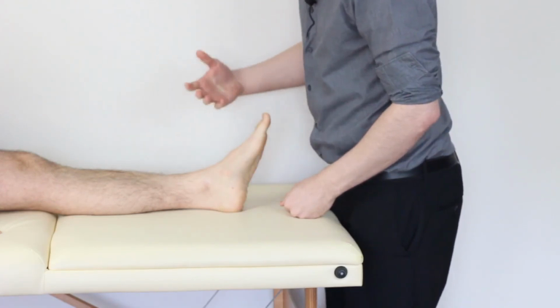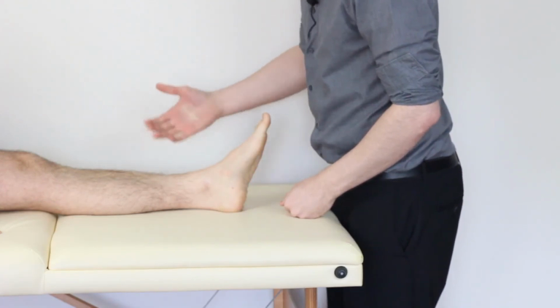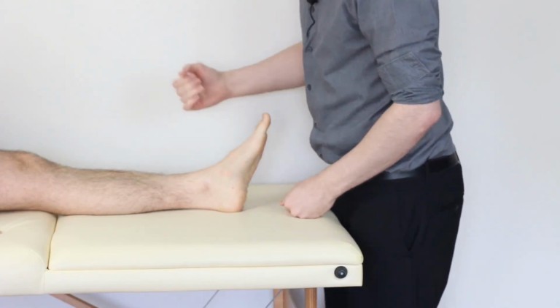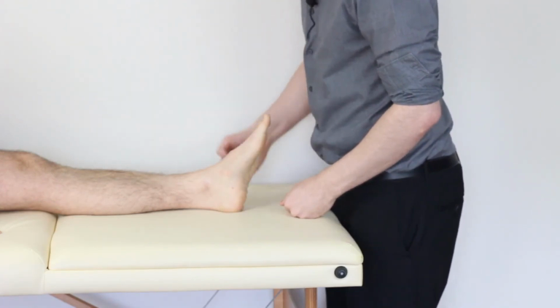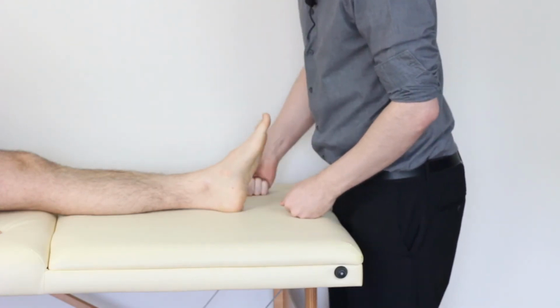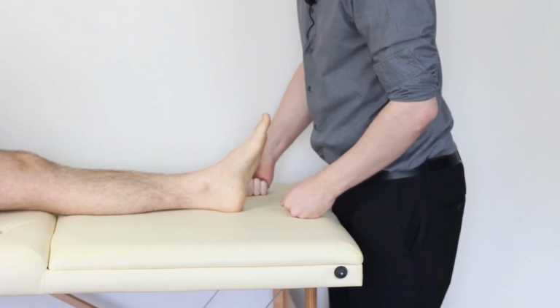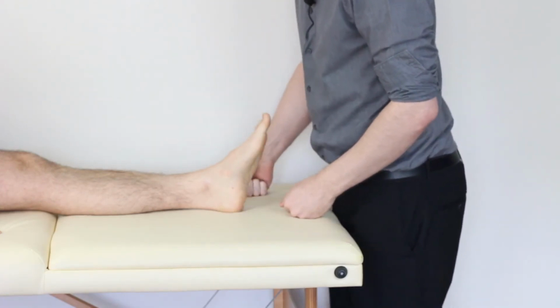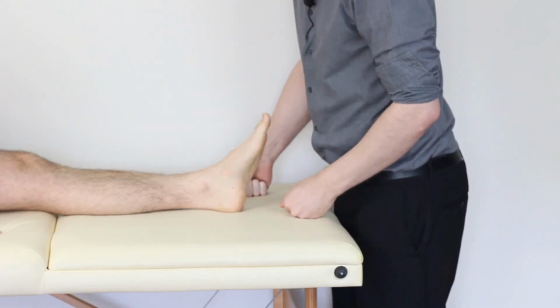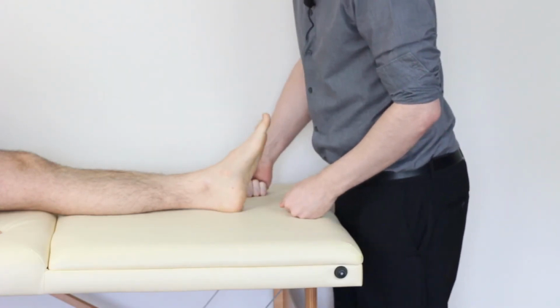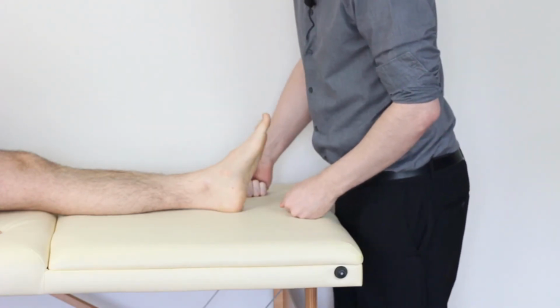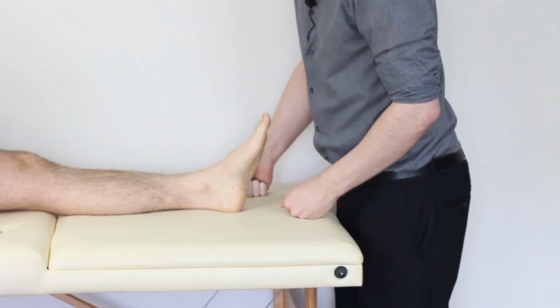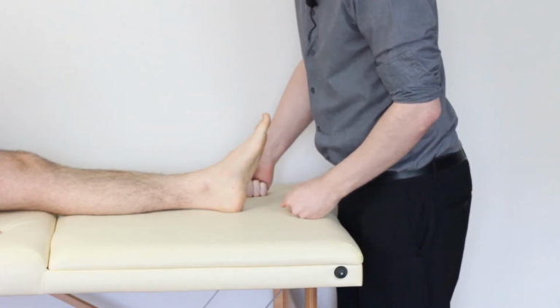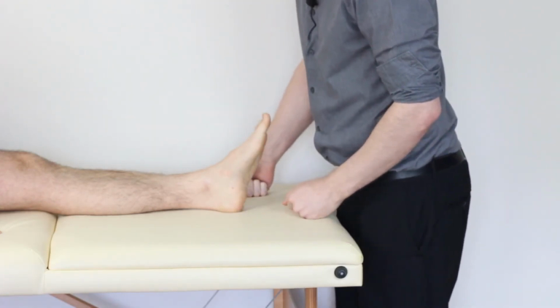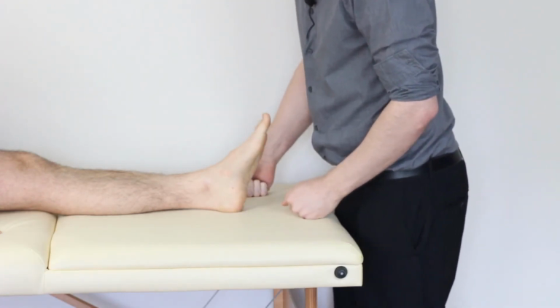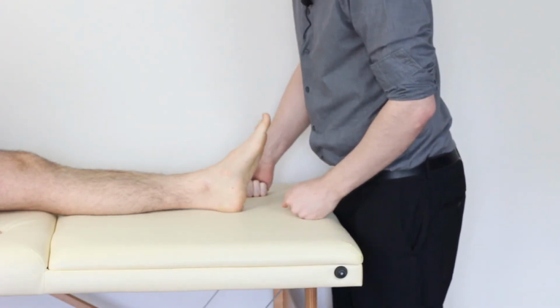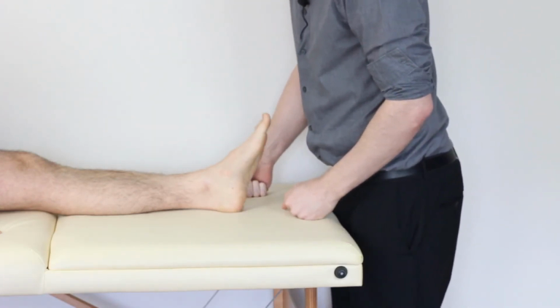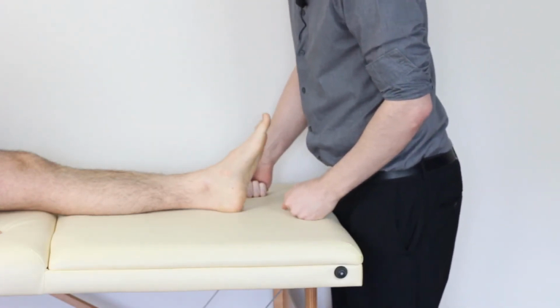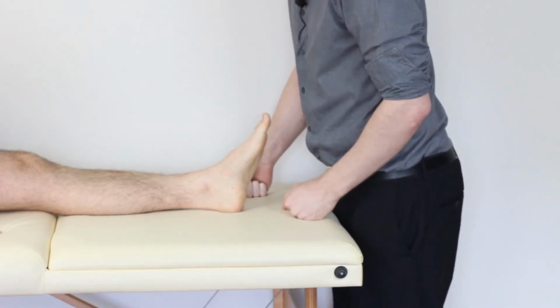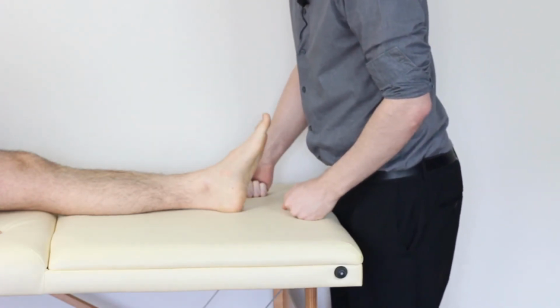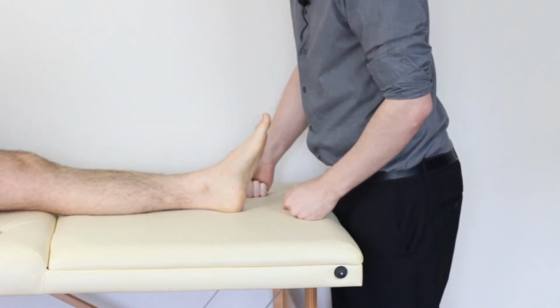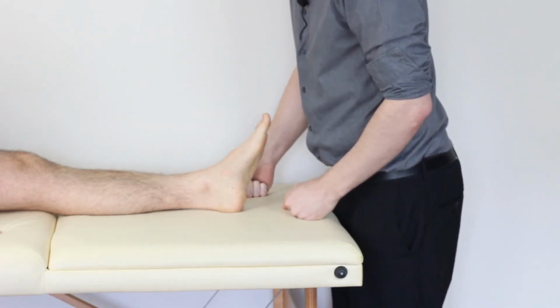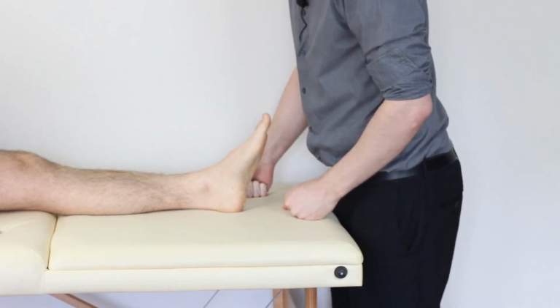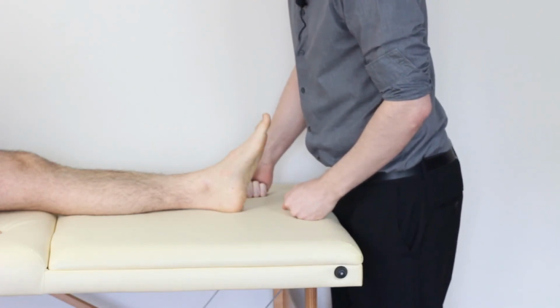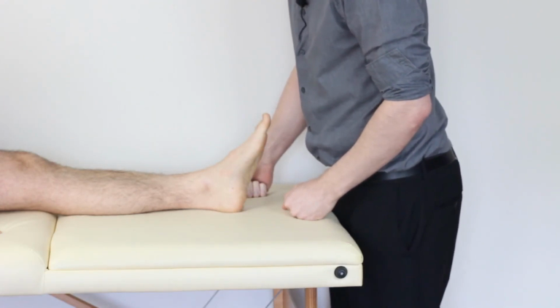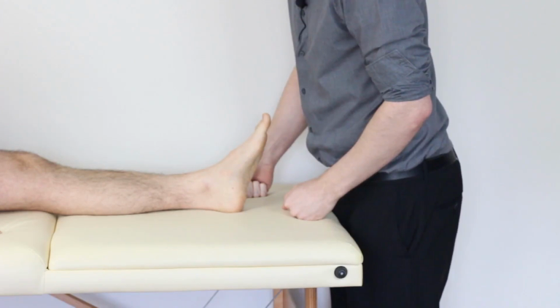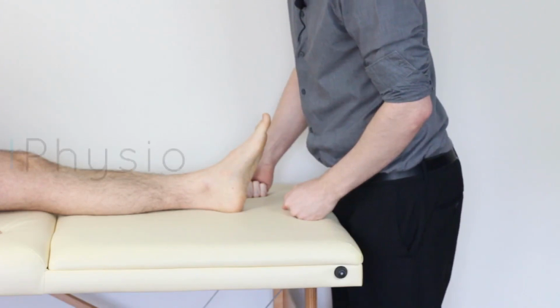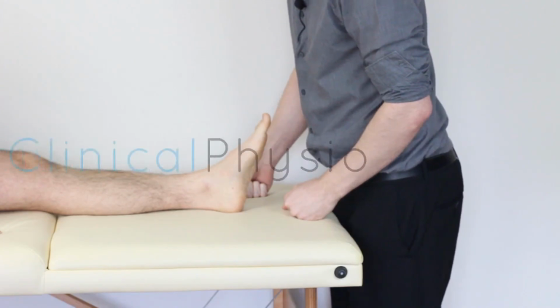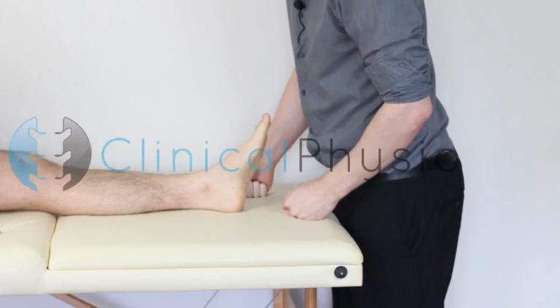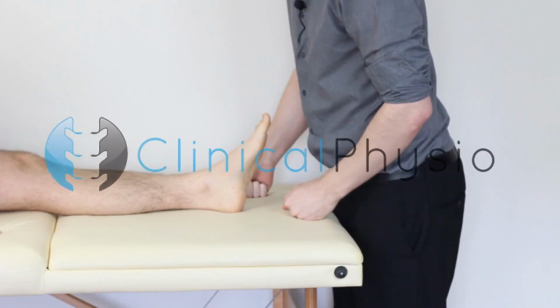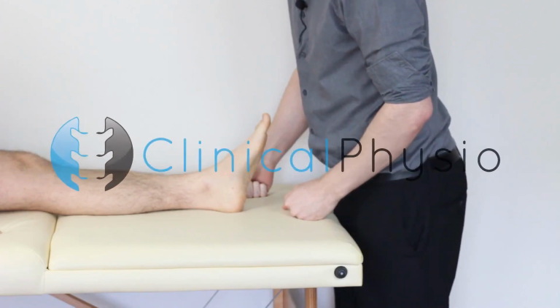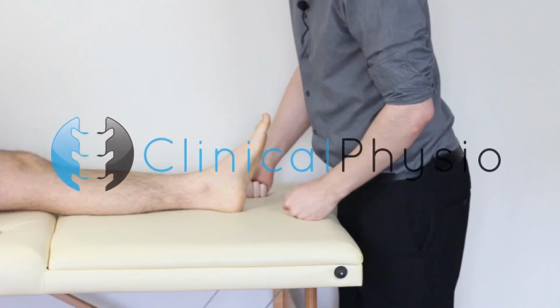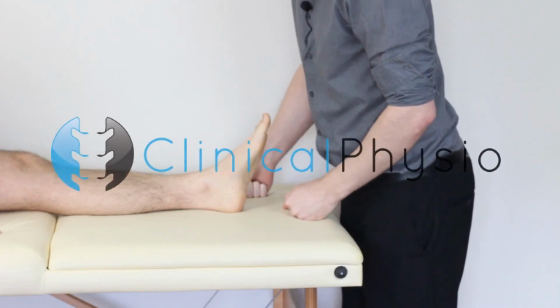And there we have it — that's all there is to it guys. Thanks so much for watching. We'll see you again soon right here on Clinical Physio.